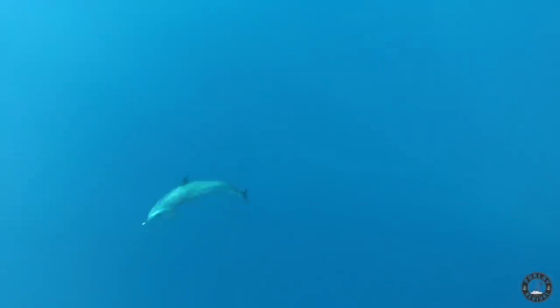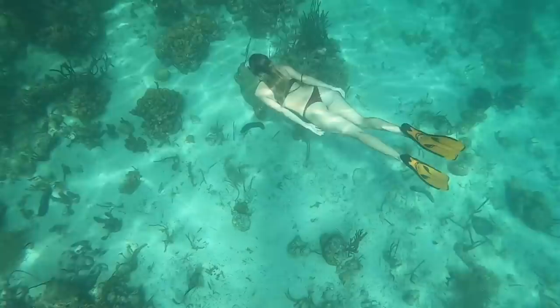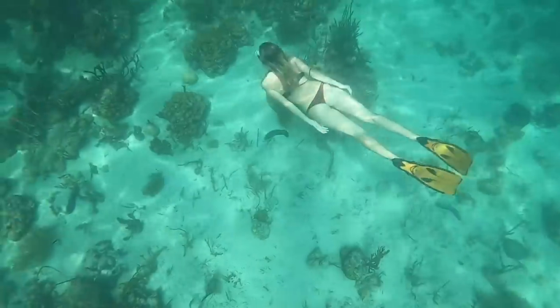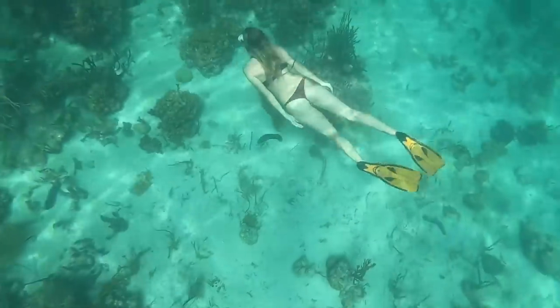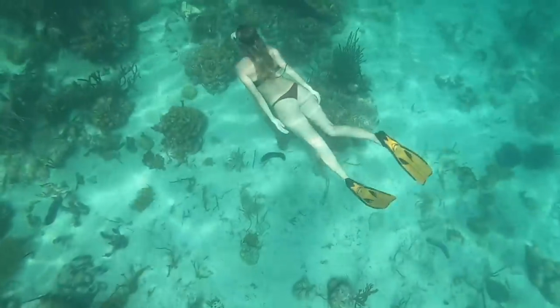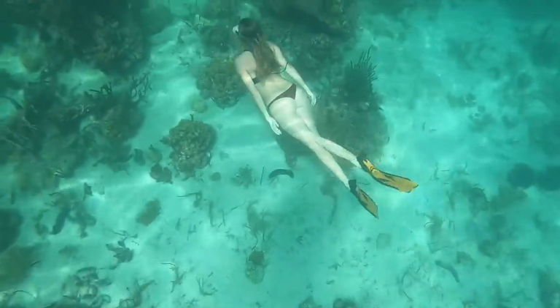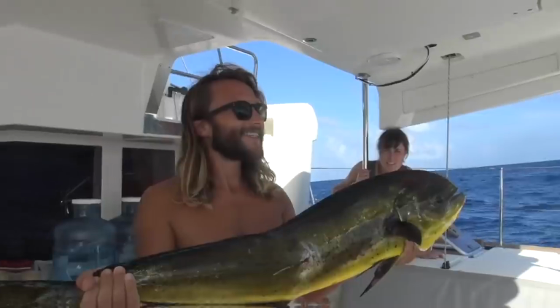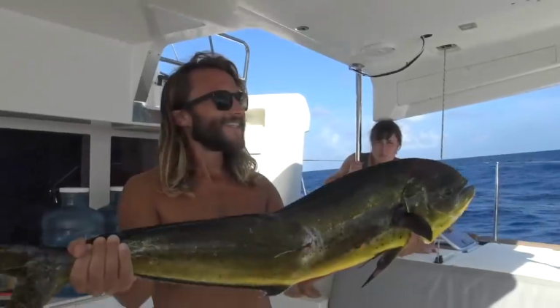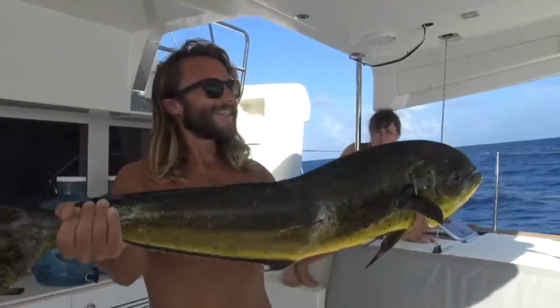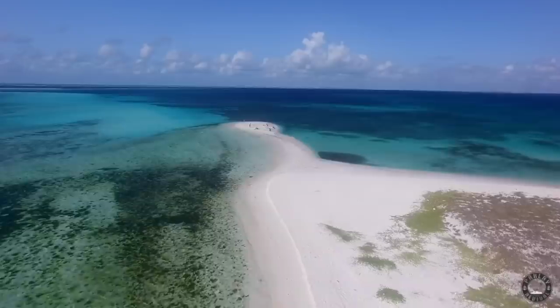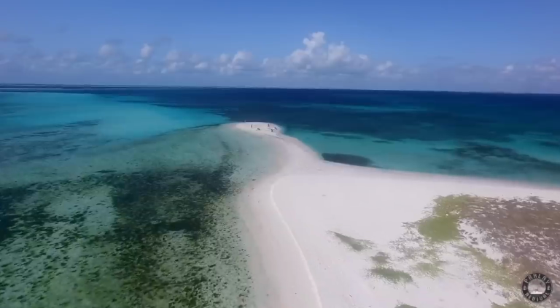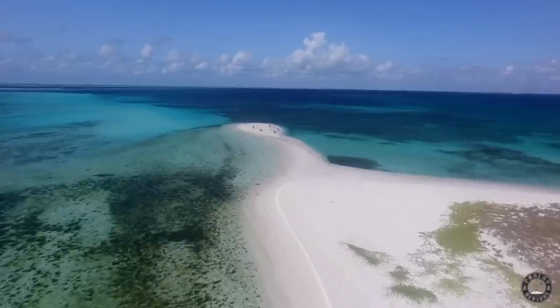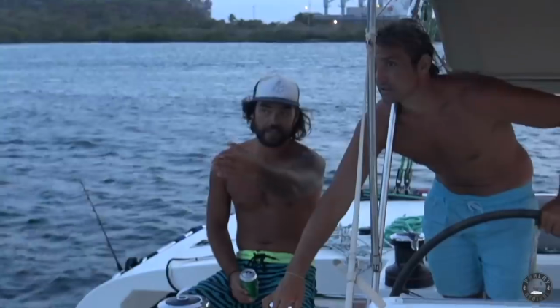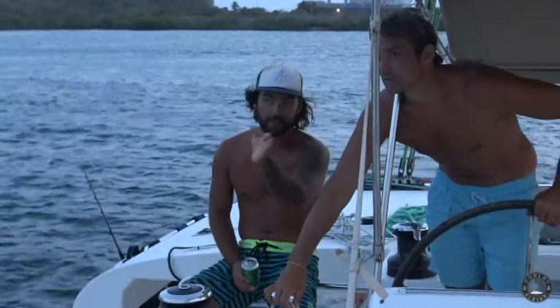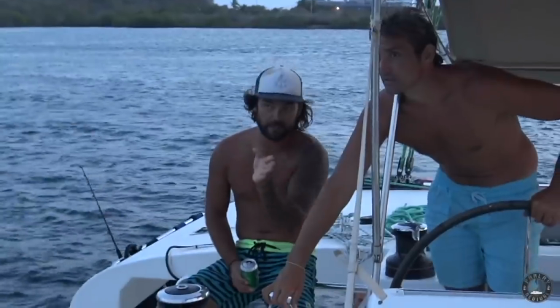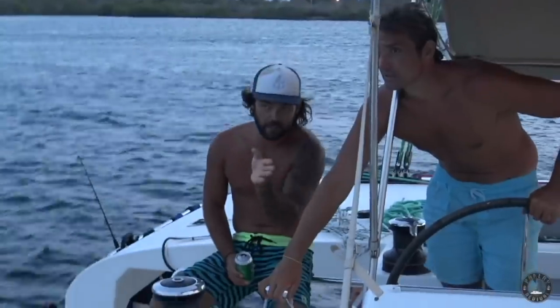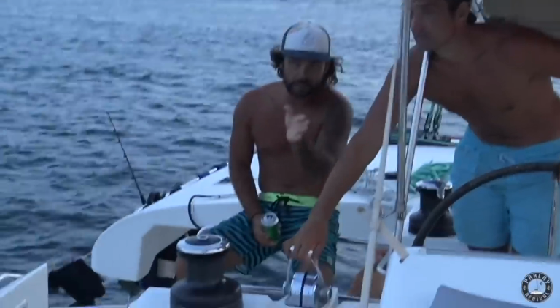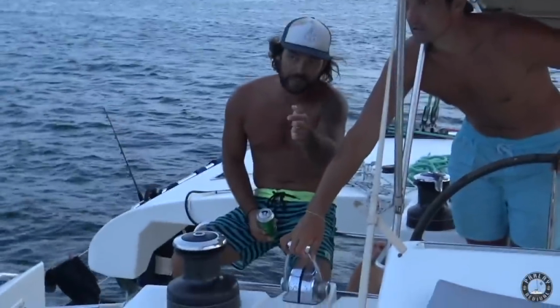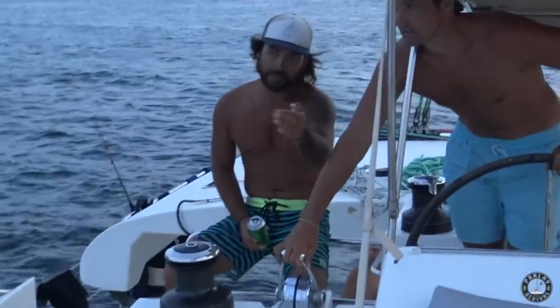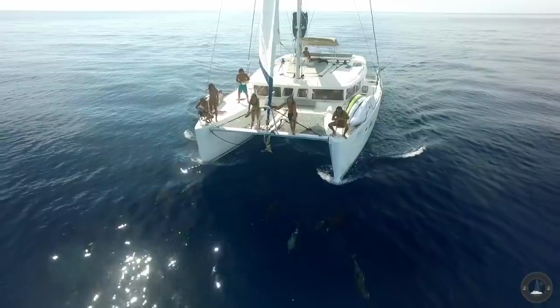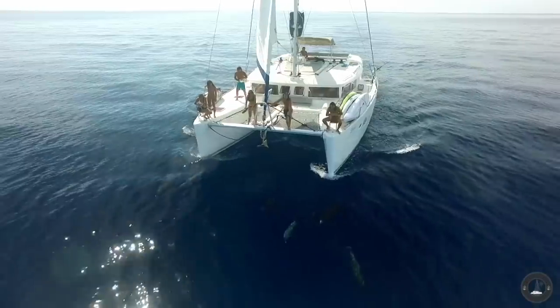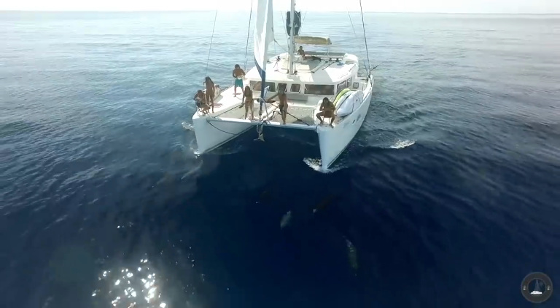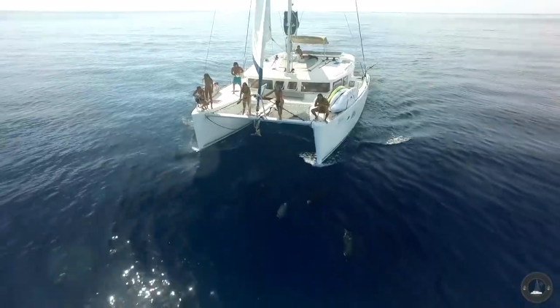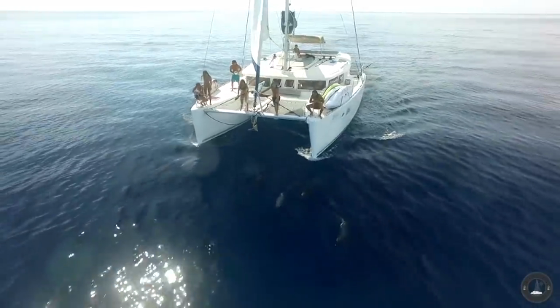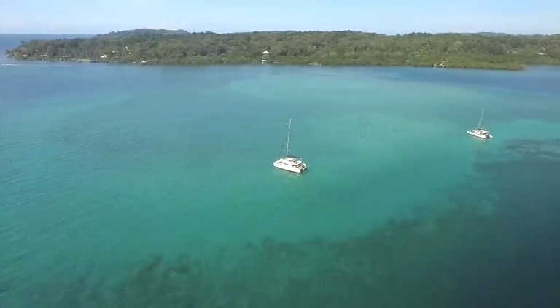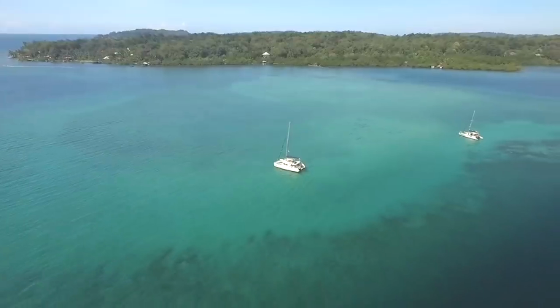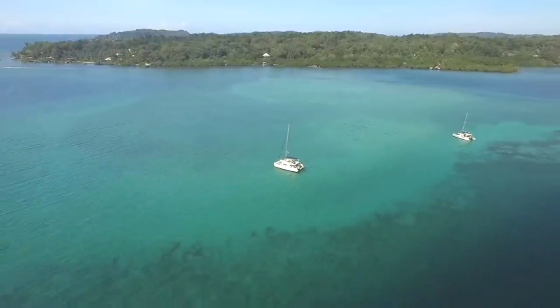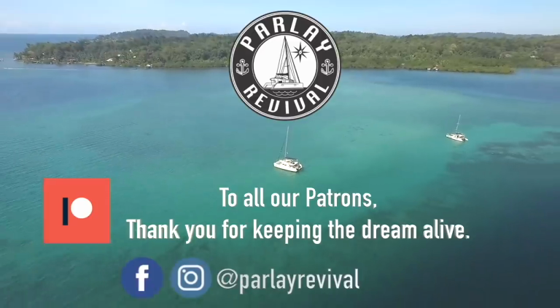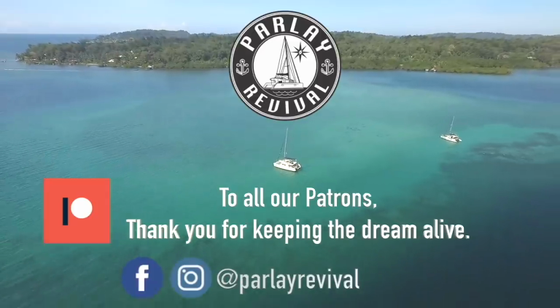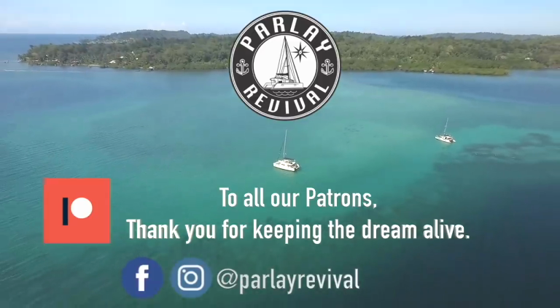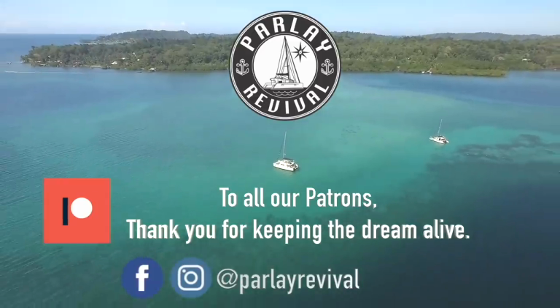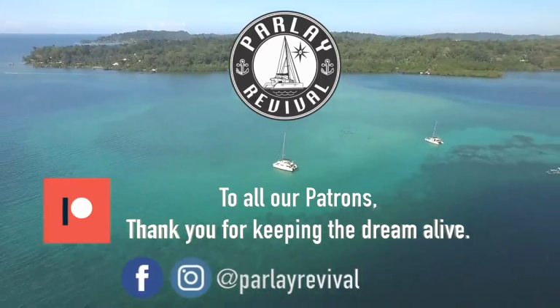20 years from now you will be more disappointed by the things you didn't do than by the things you did. So what are you waiting for?